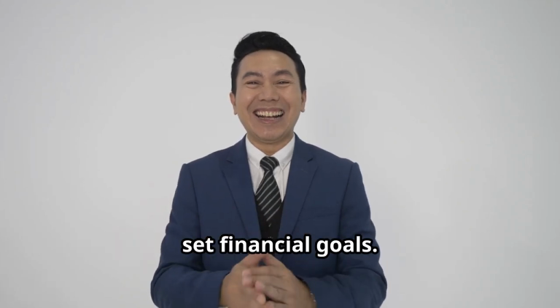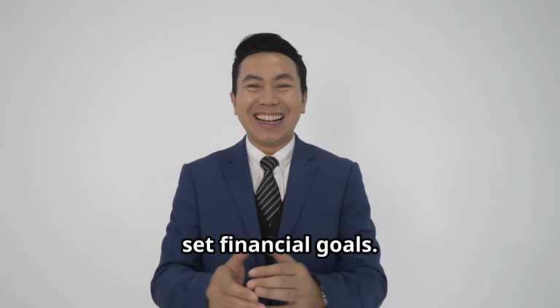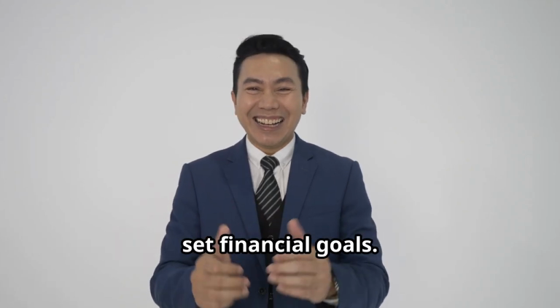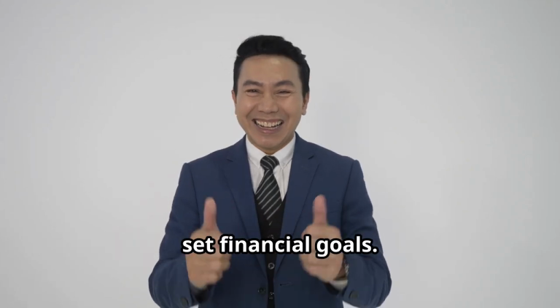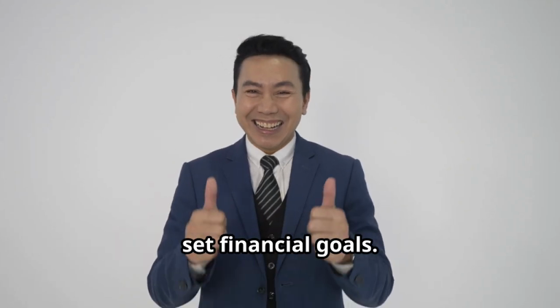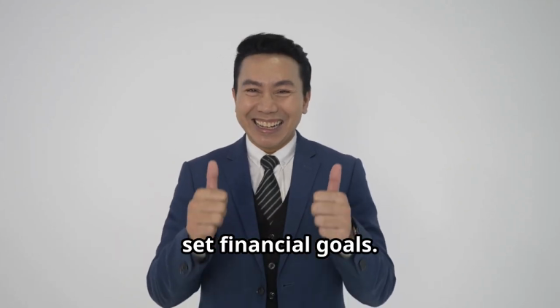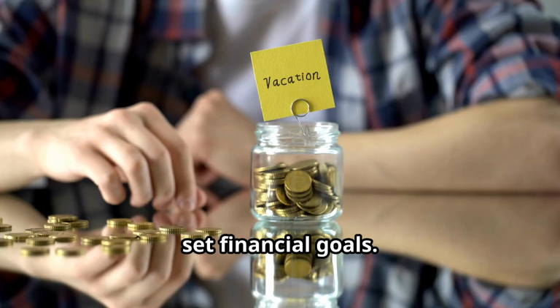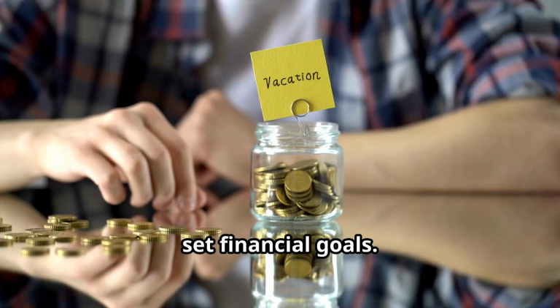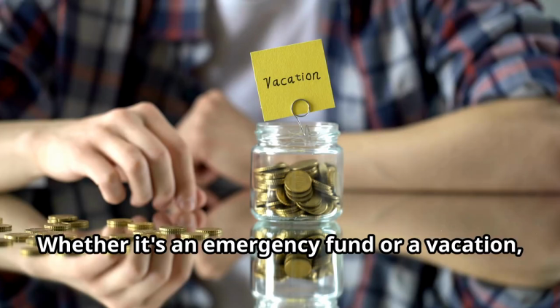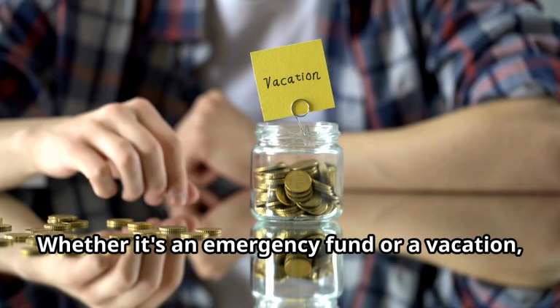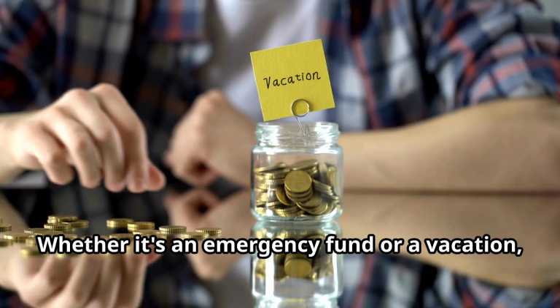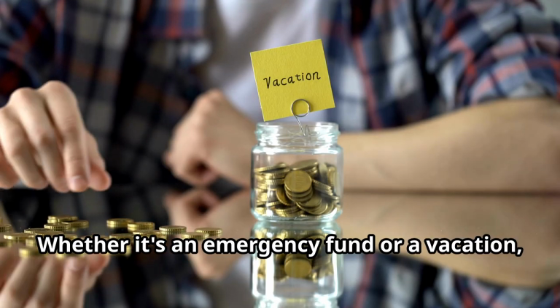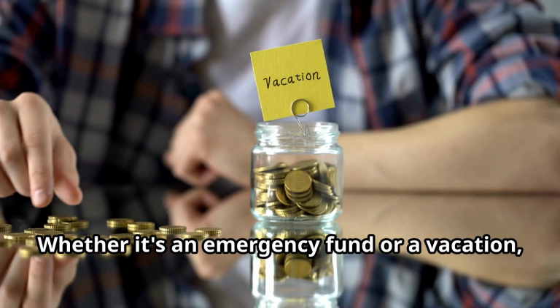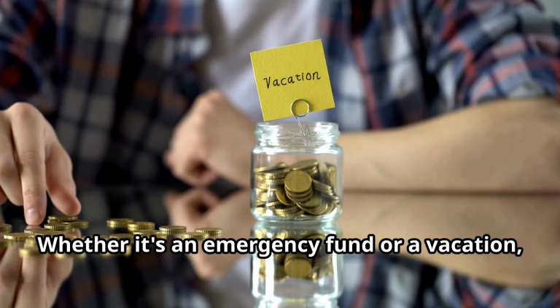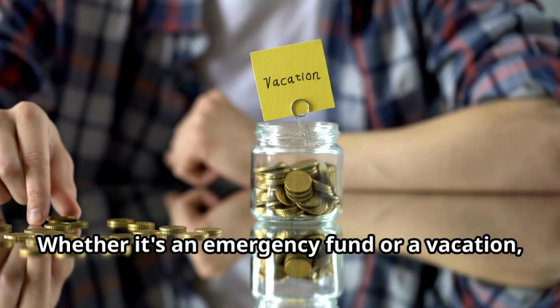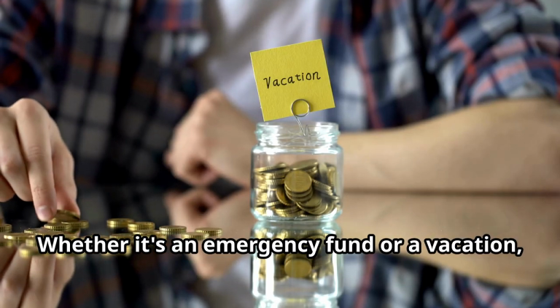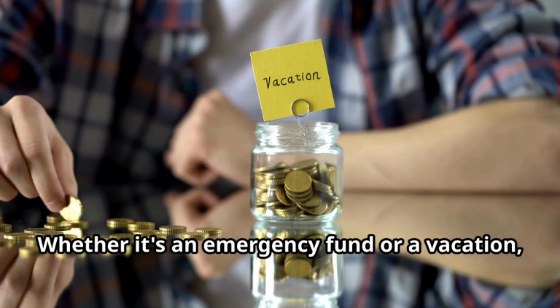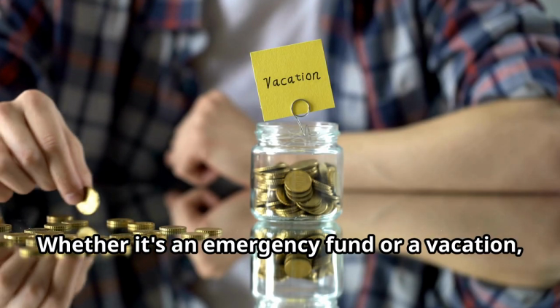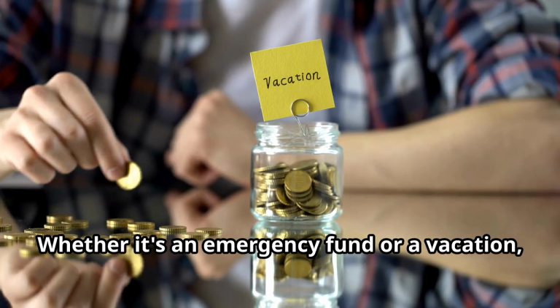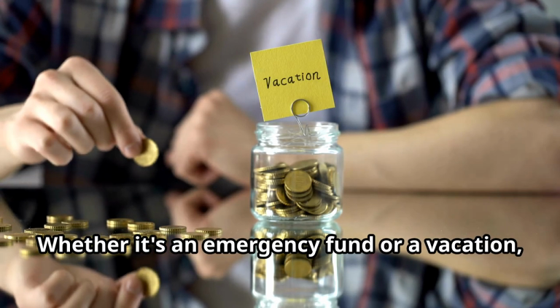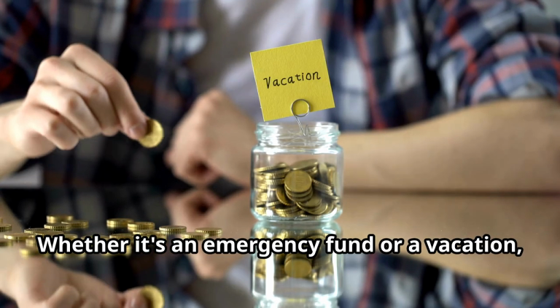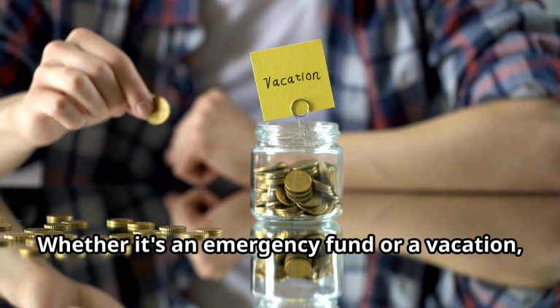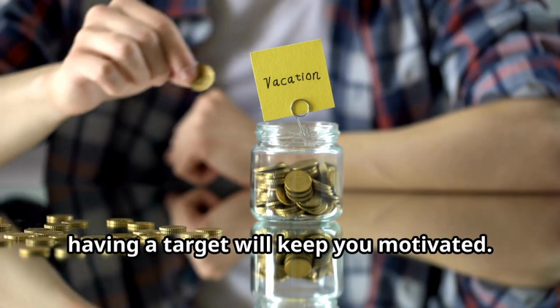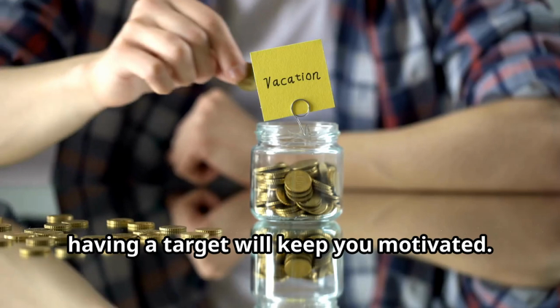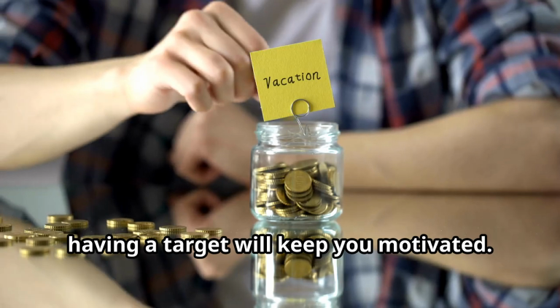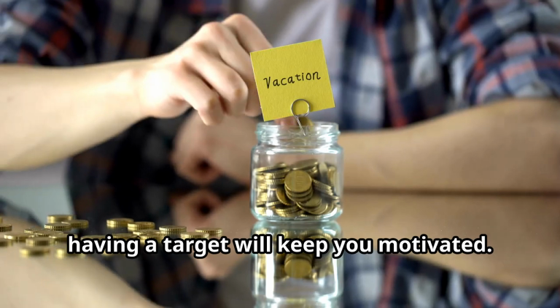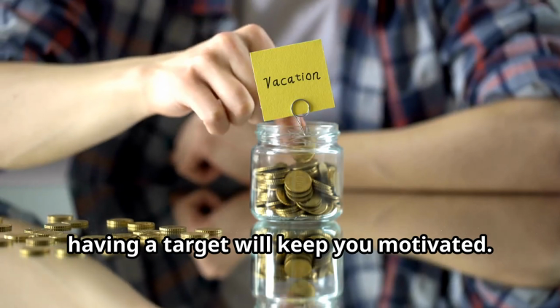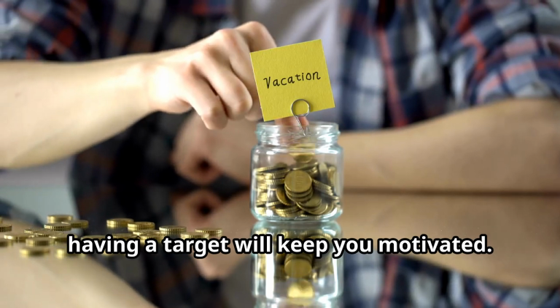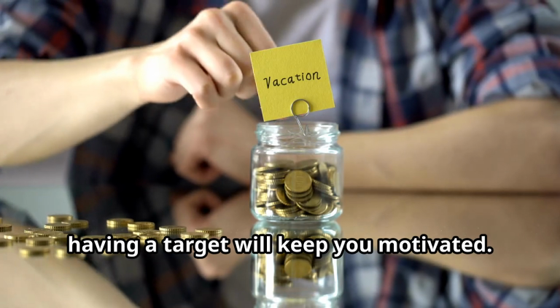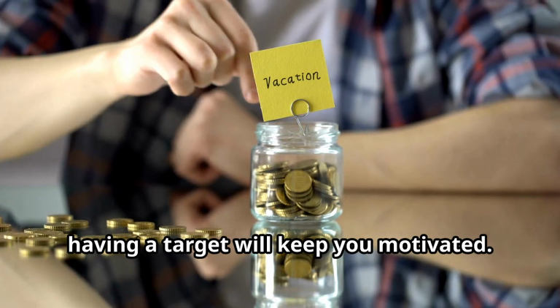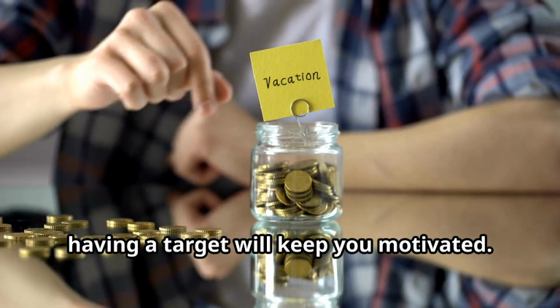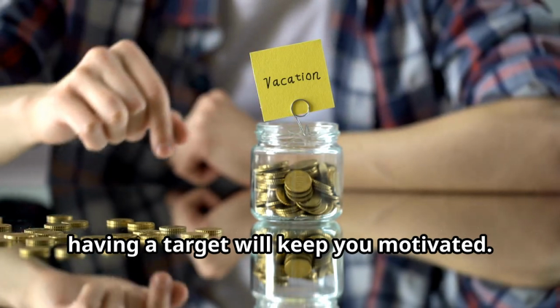Finally, set financial goals. Whether it's an emergency fund or a vacation, having a target will keep you motivated.